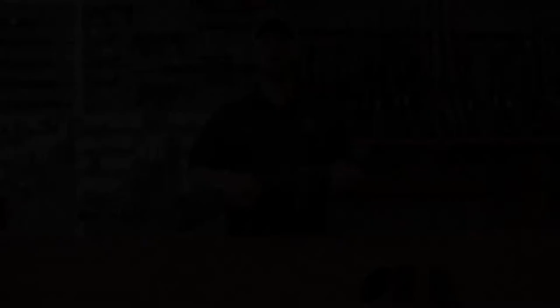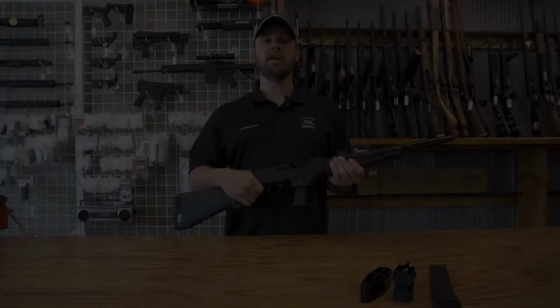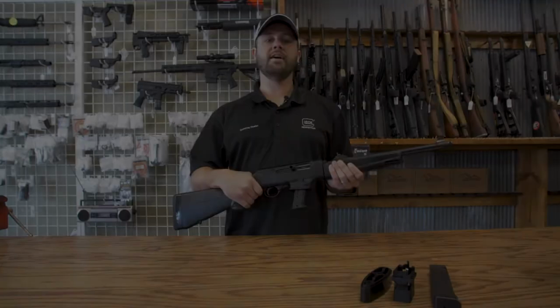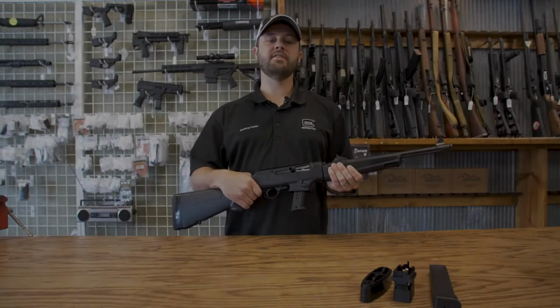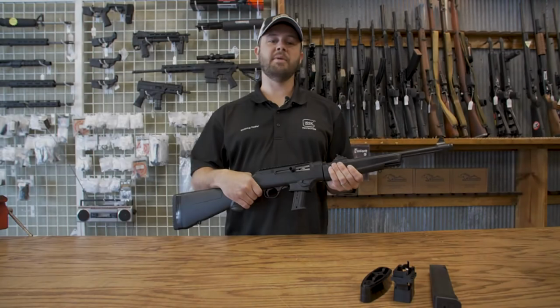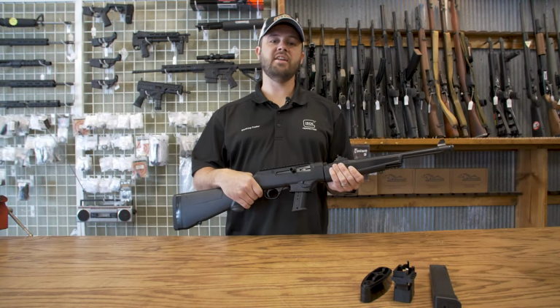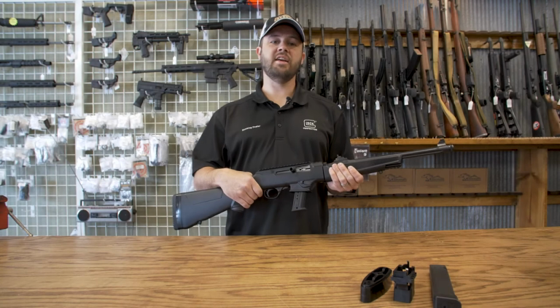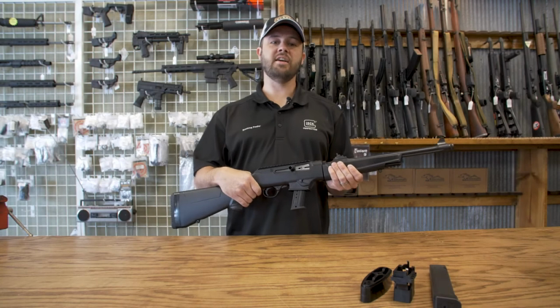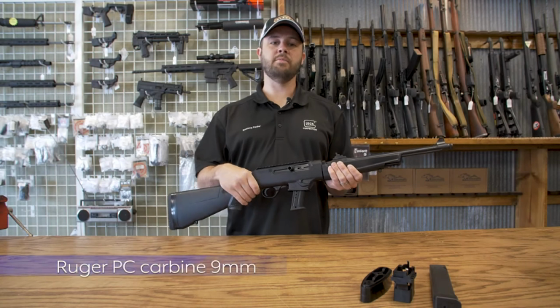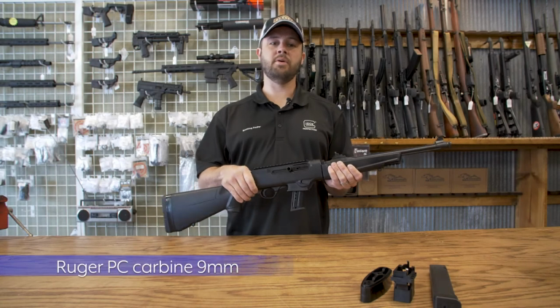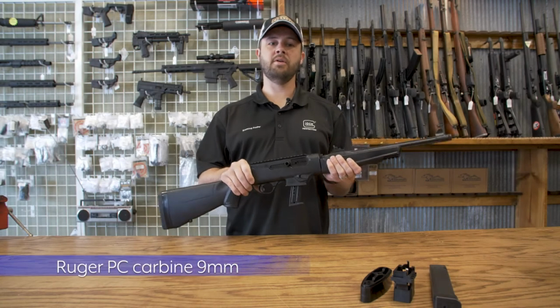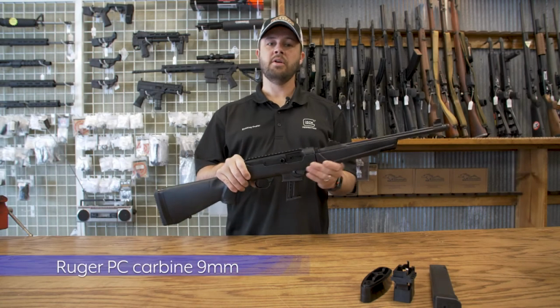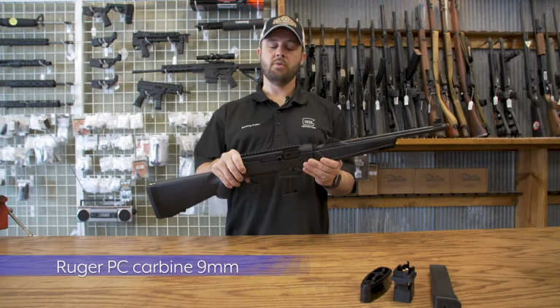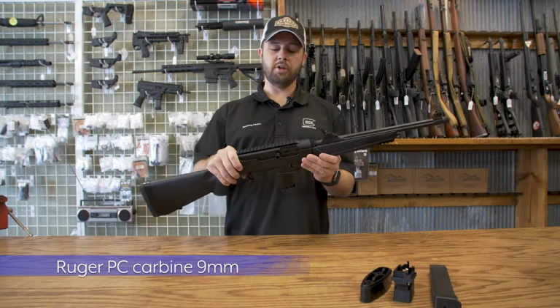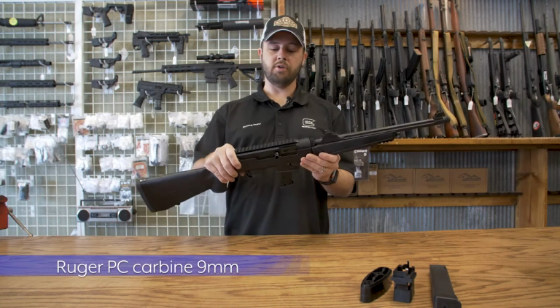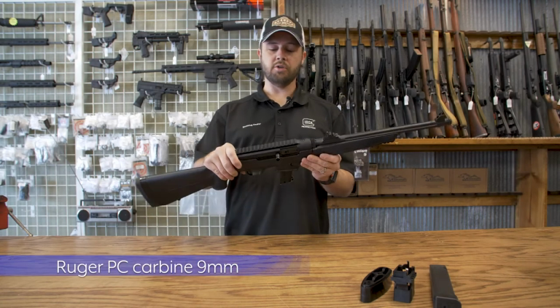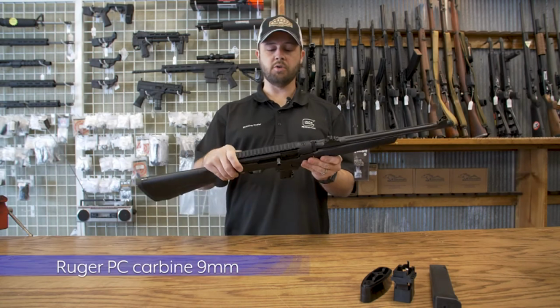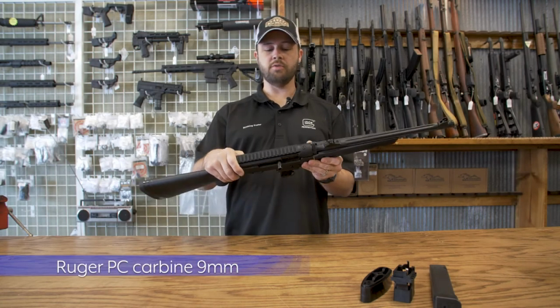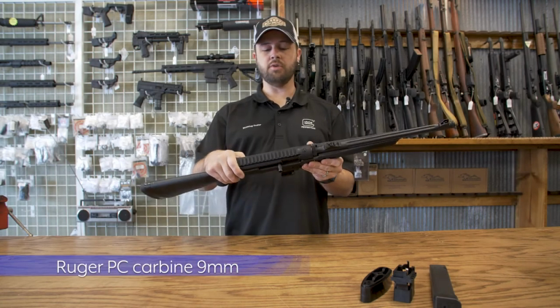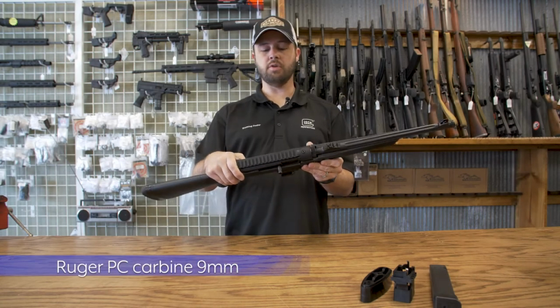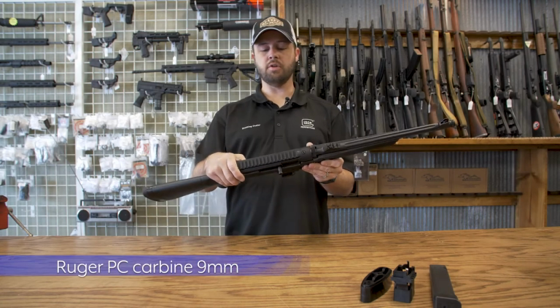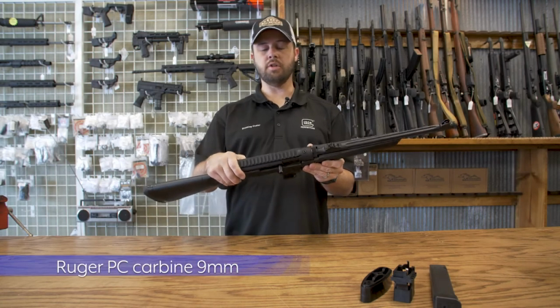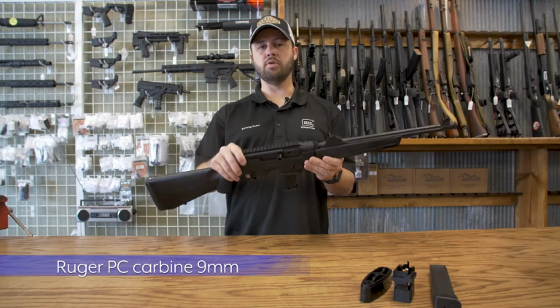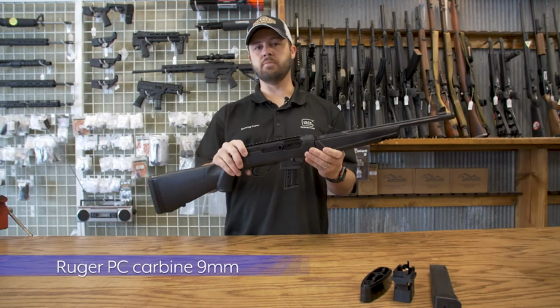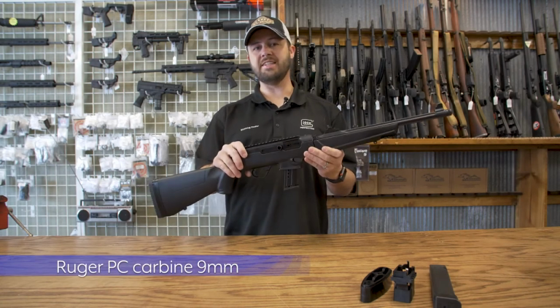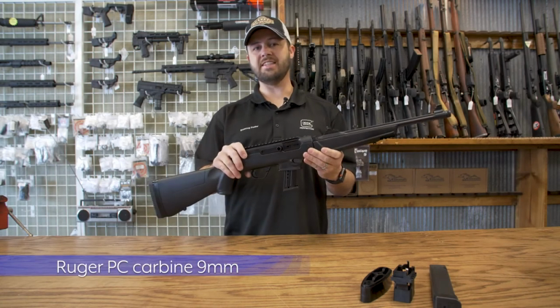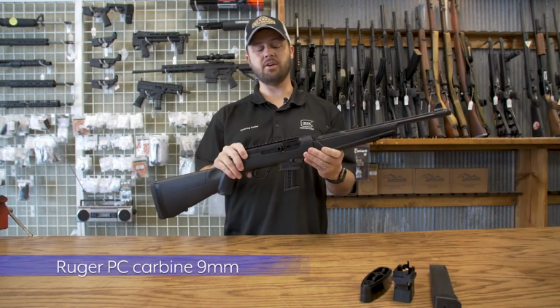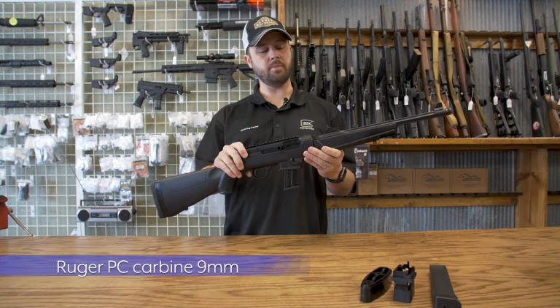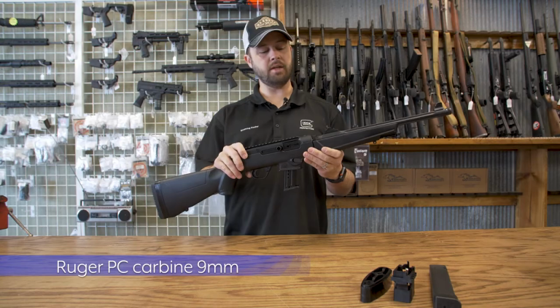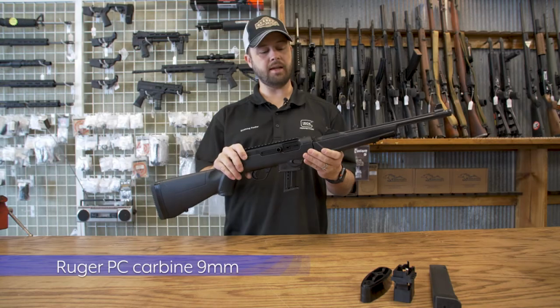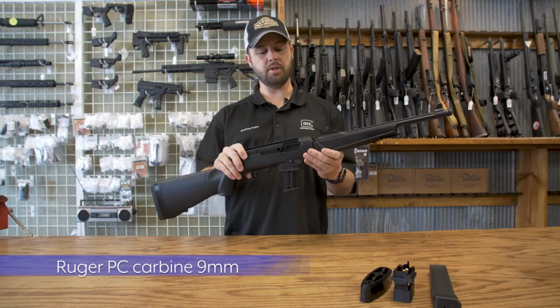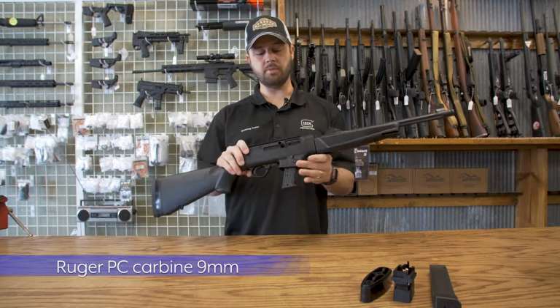Hey guys, it's Matt at Dead Eye Gun and Pawn. We're here doing a short review on the Ruger PC Carbine 9mm.